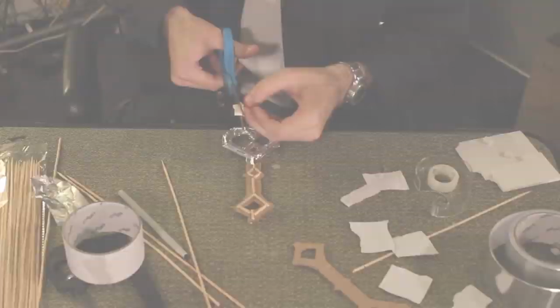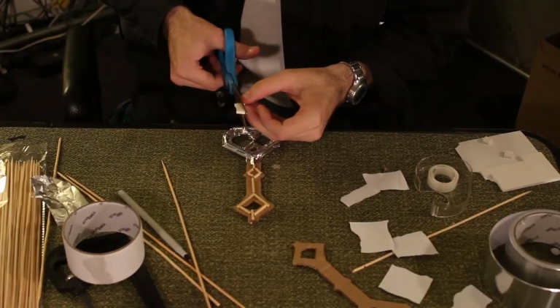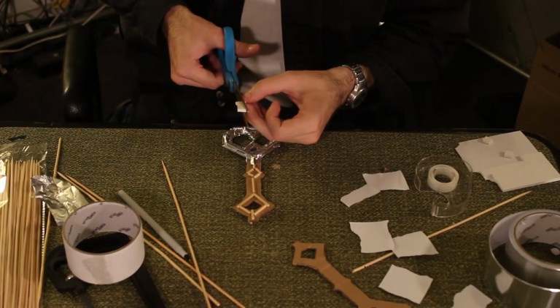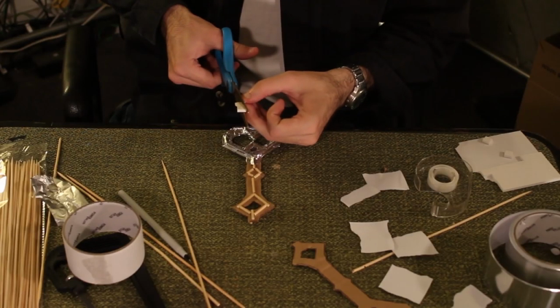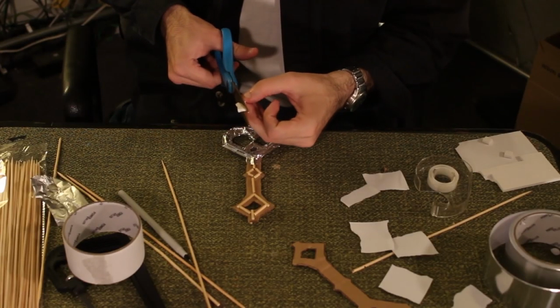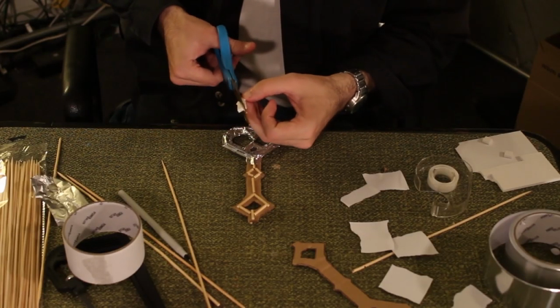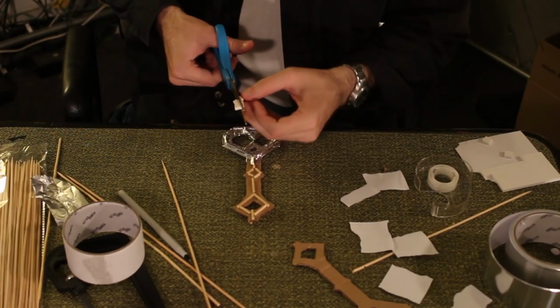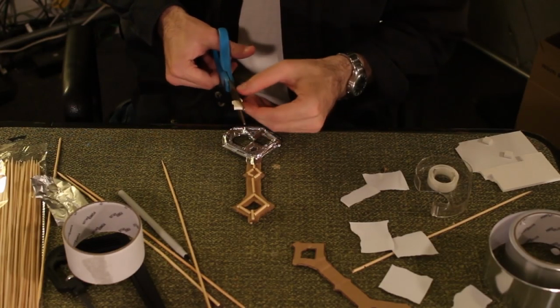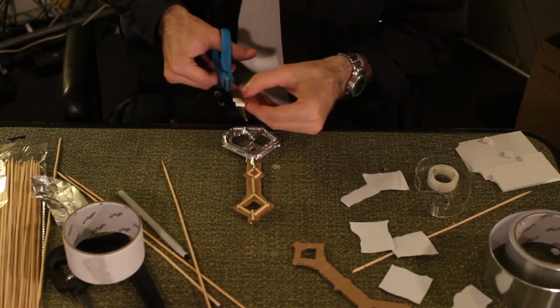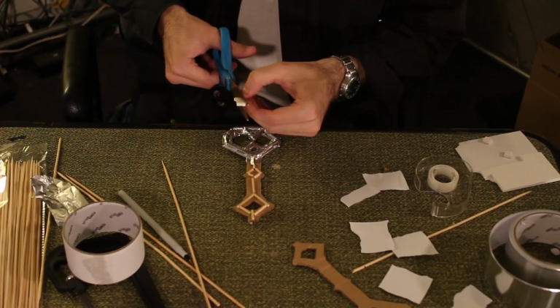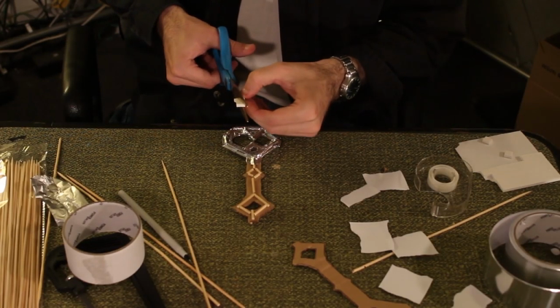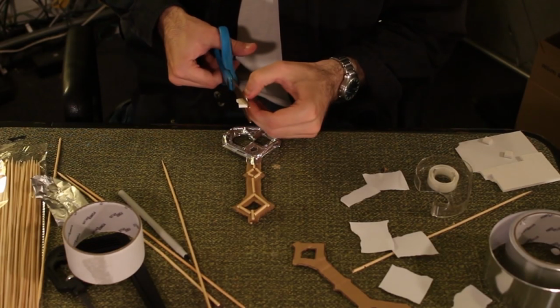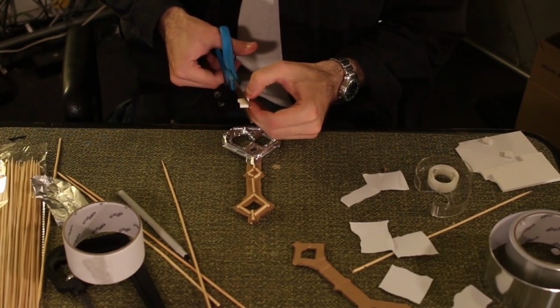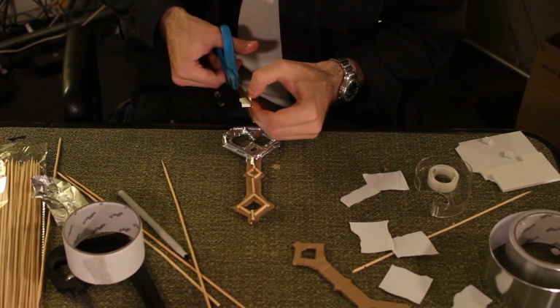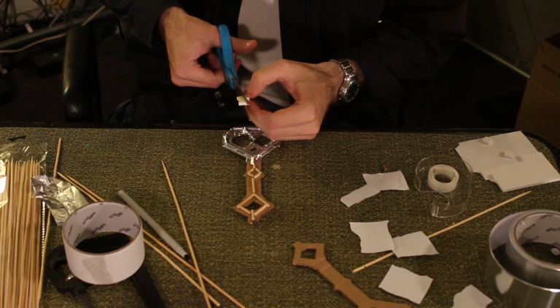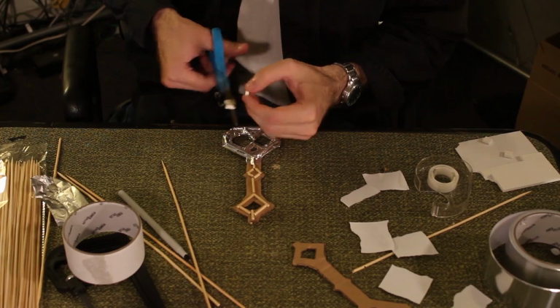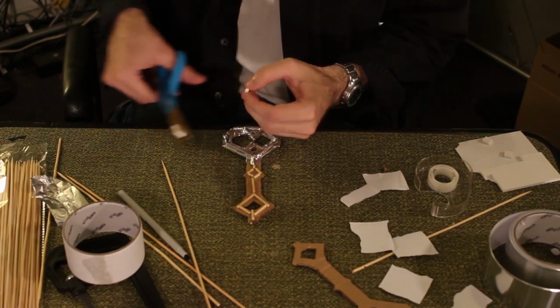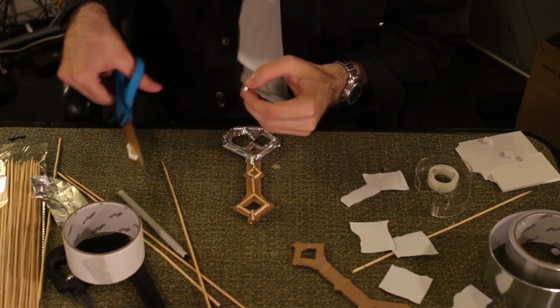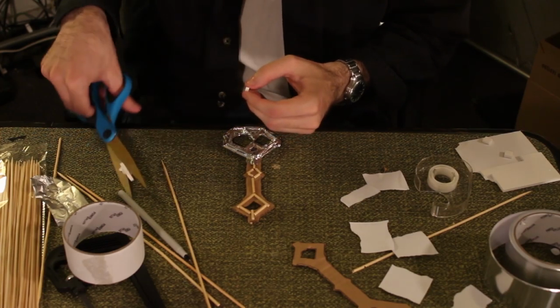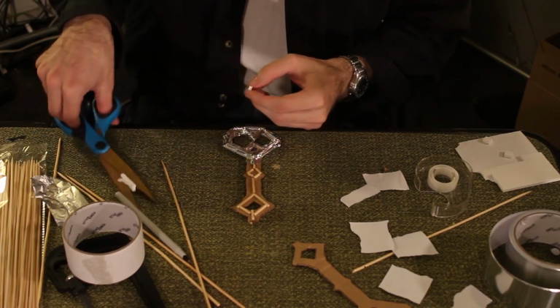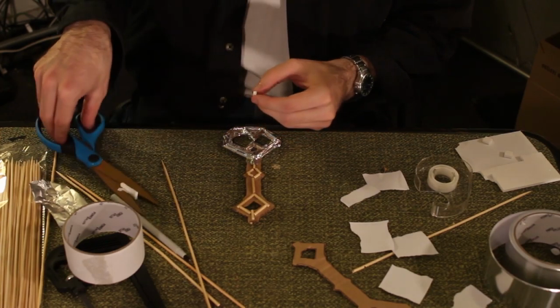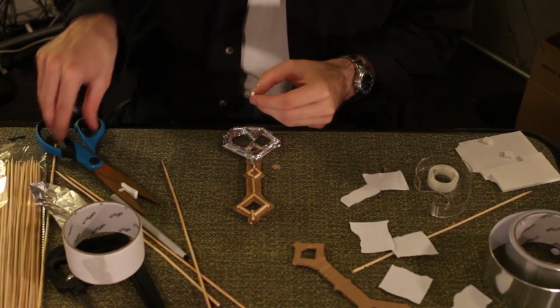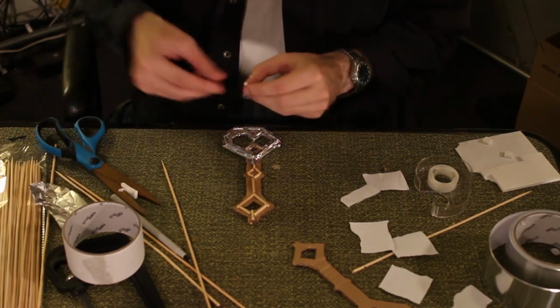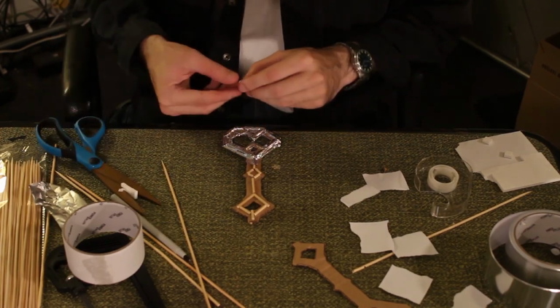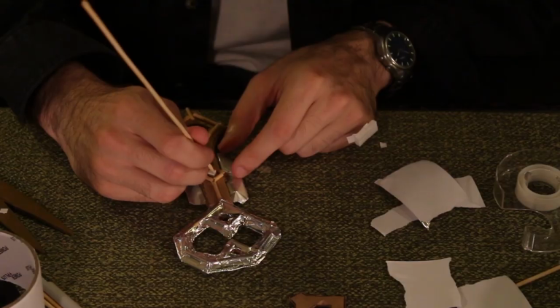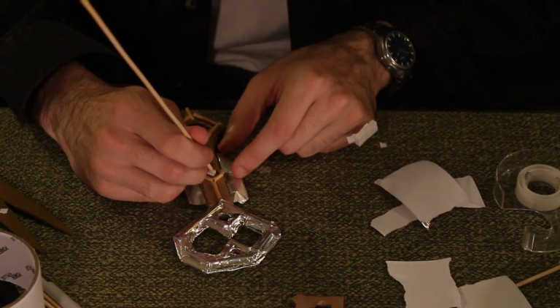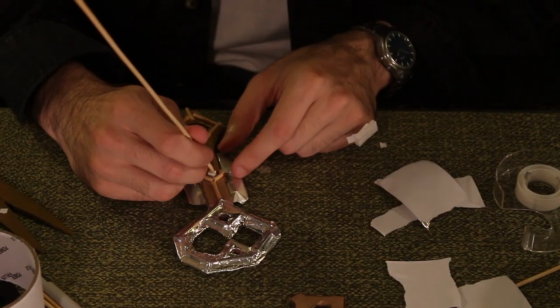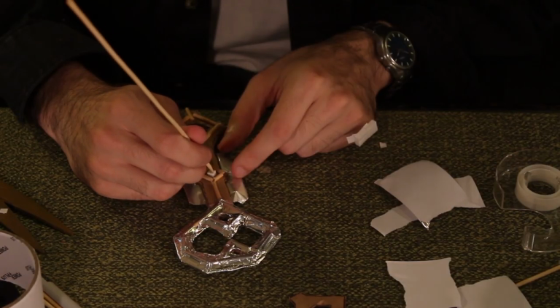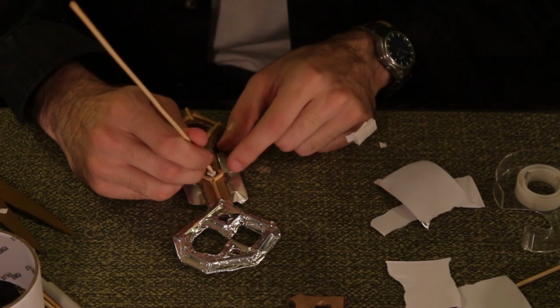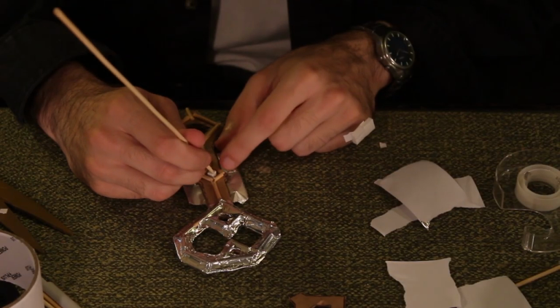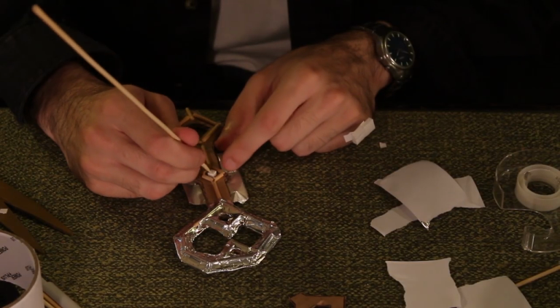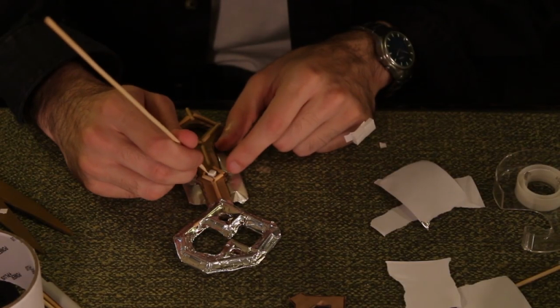Before you cover the middle section in aluminum, cut one of the foam squares into an even smaller square to fit into the middle diamond of the key.